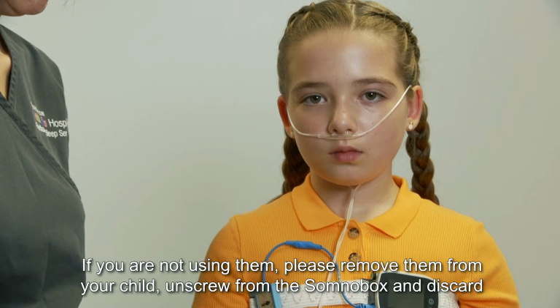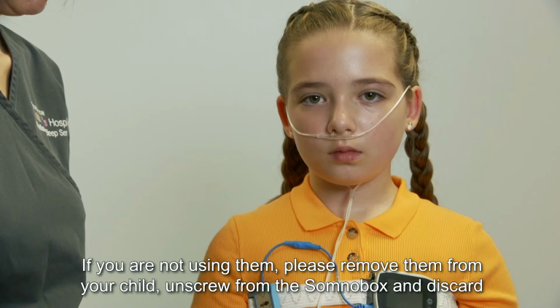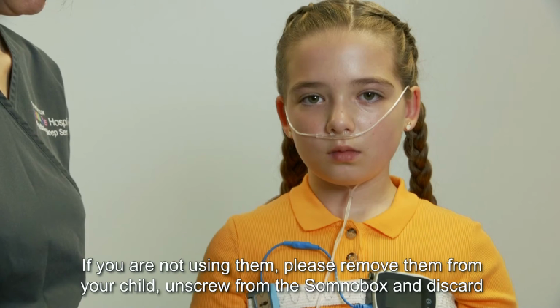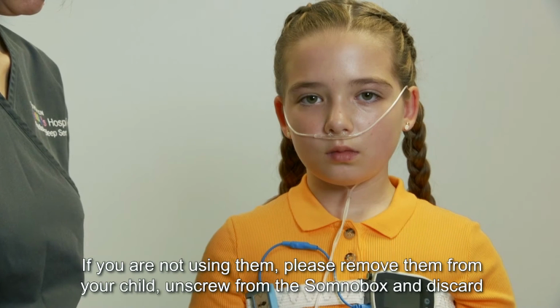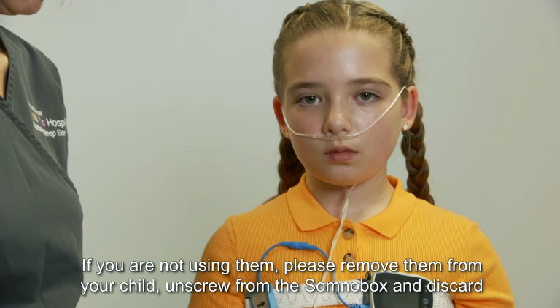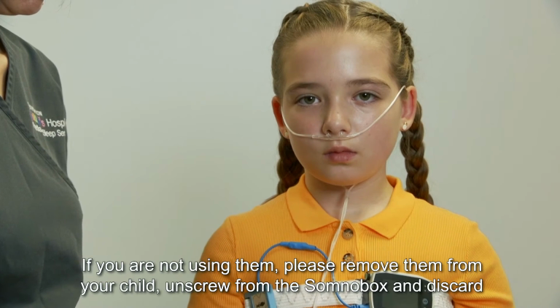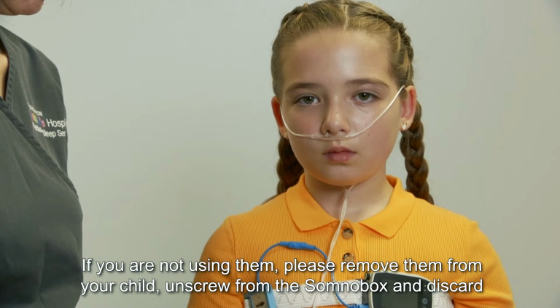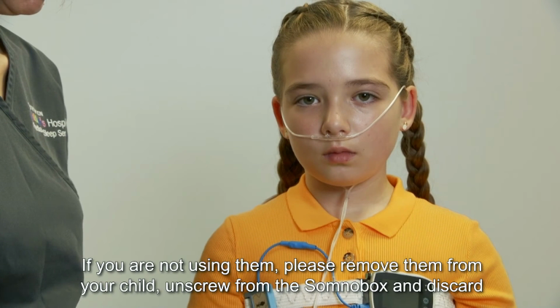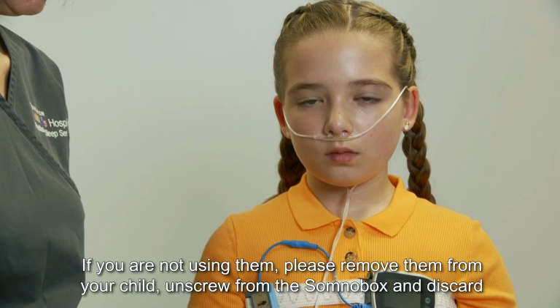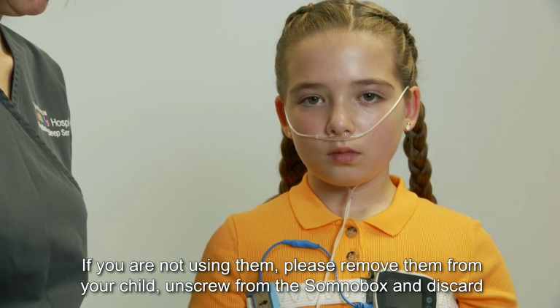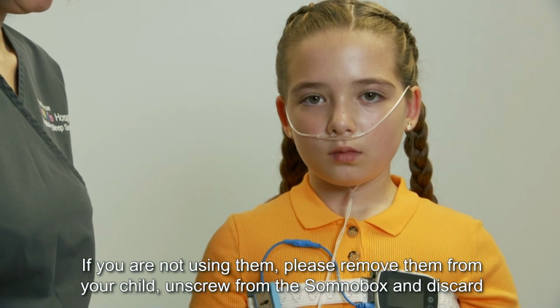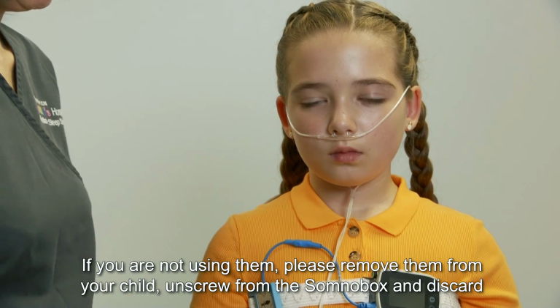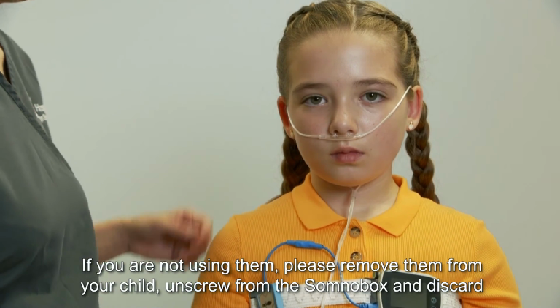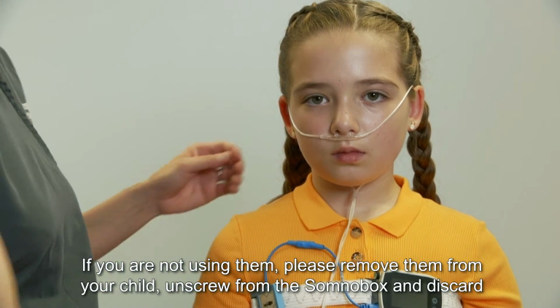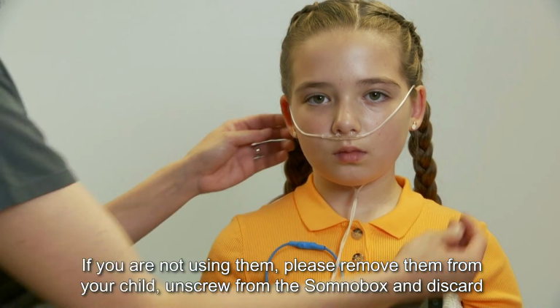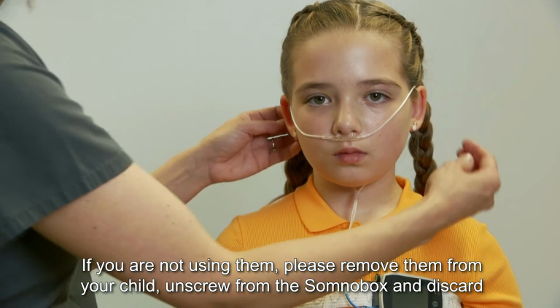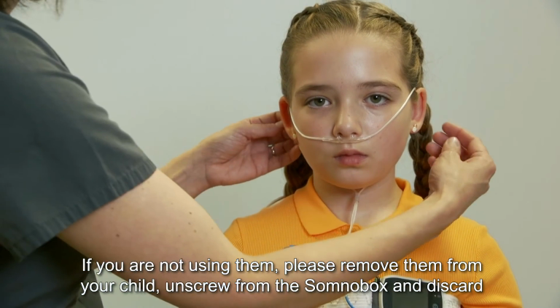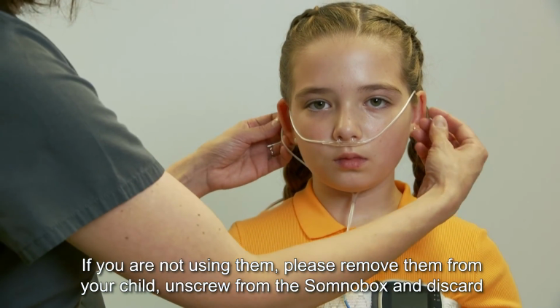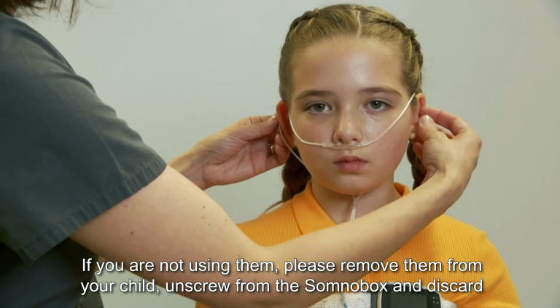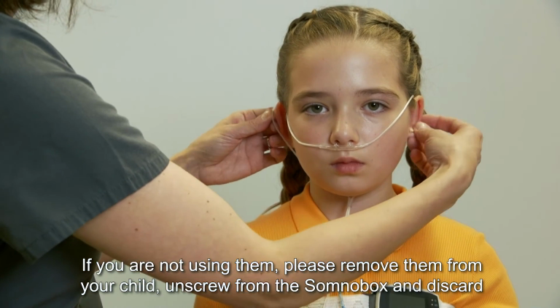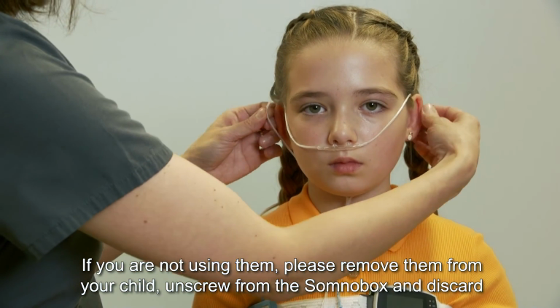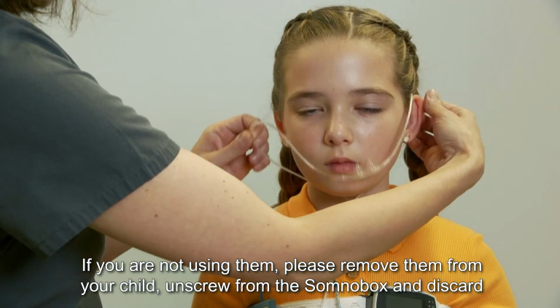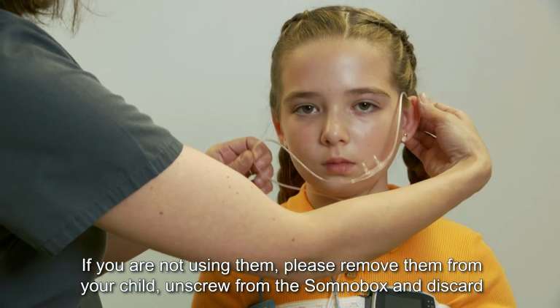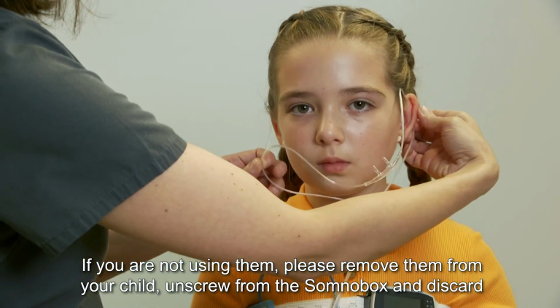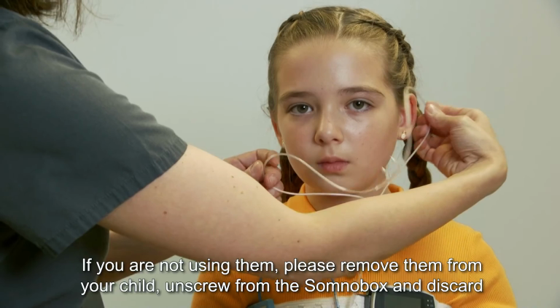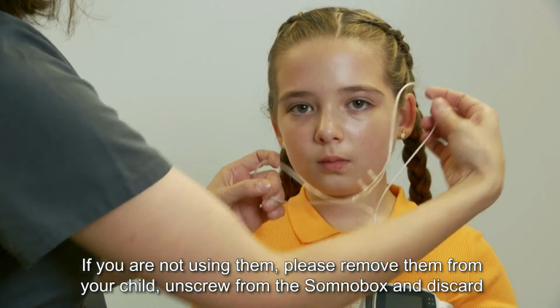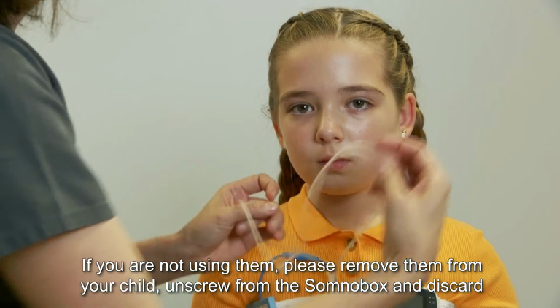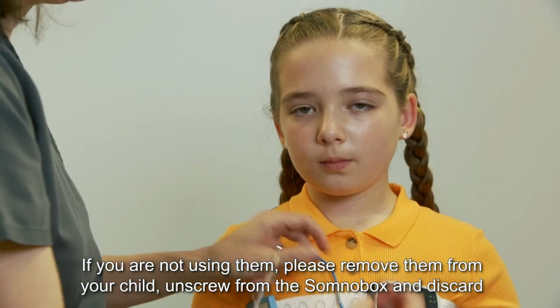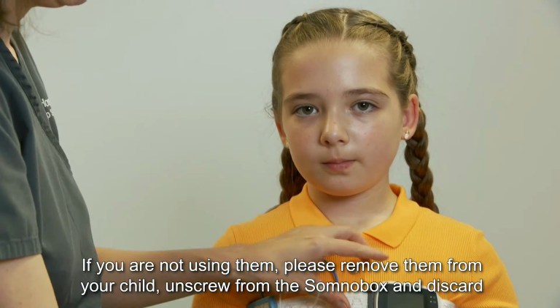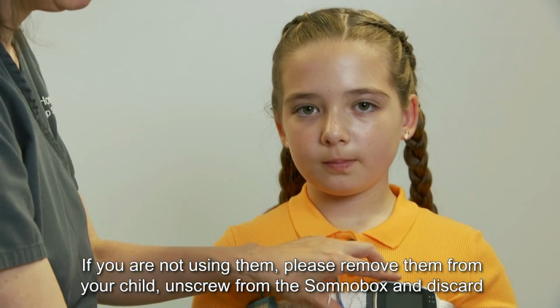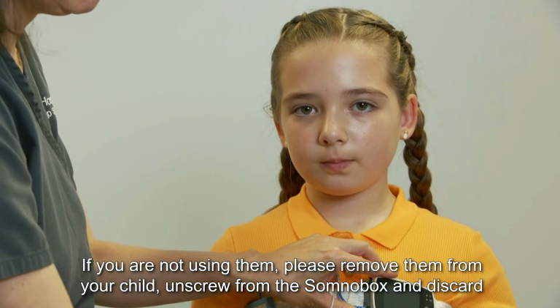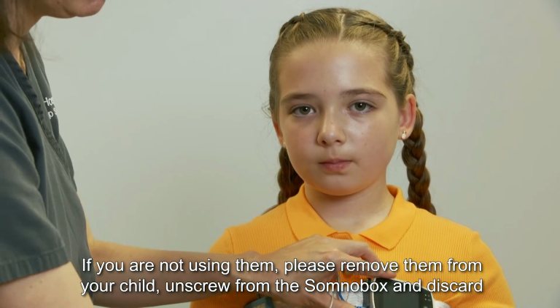If you are not using the nasal prongs, please remove them from your child, unscrew them from the SomnoTouch box, and discard.